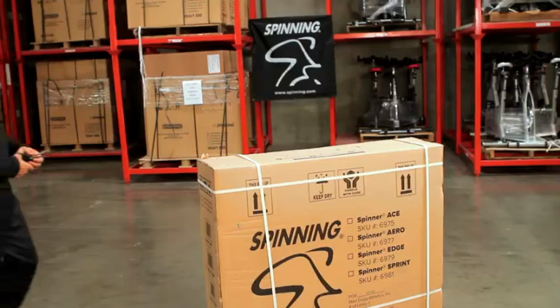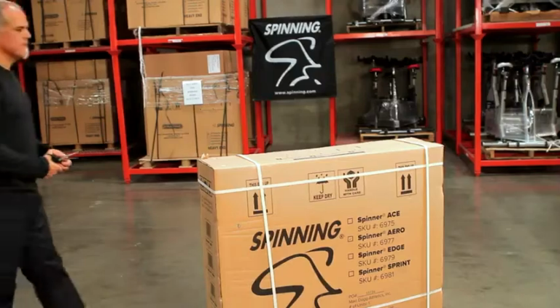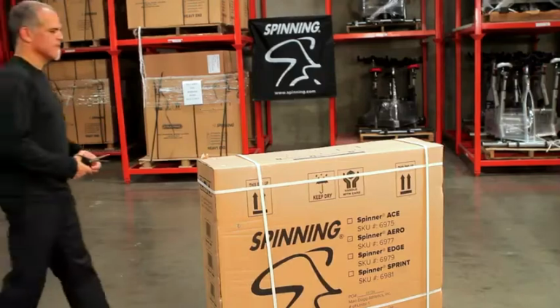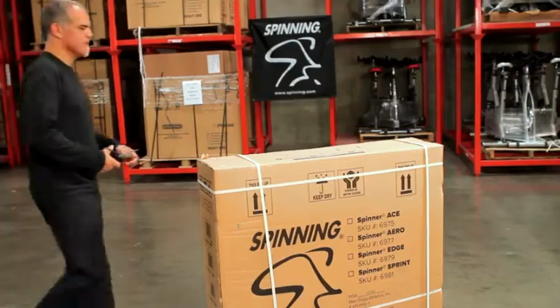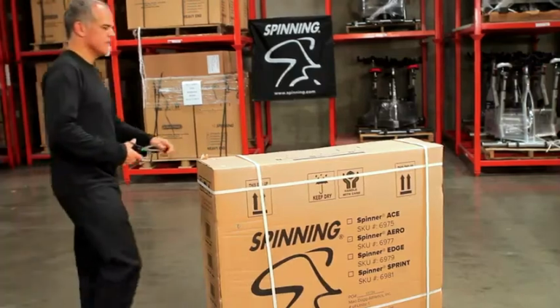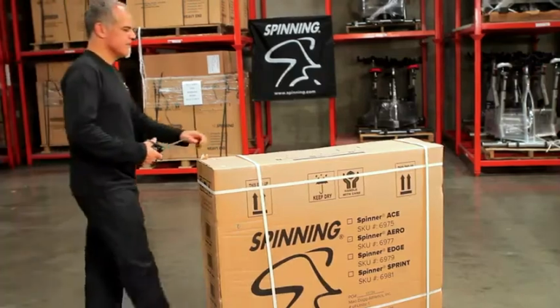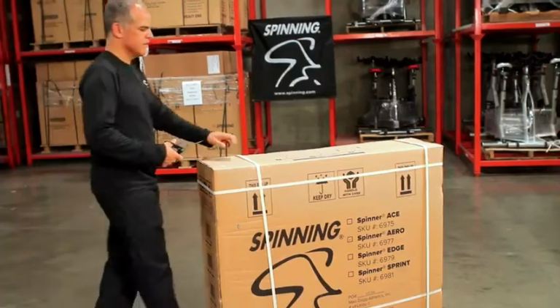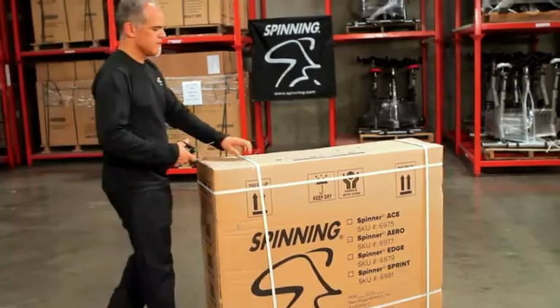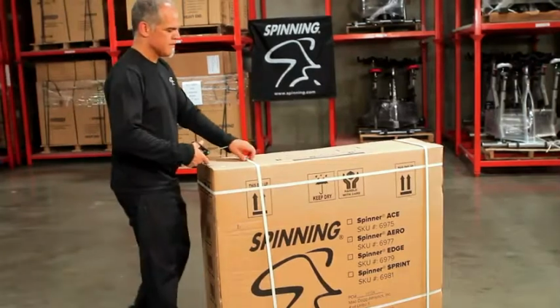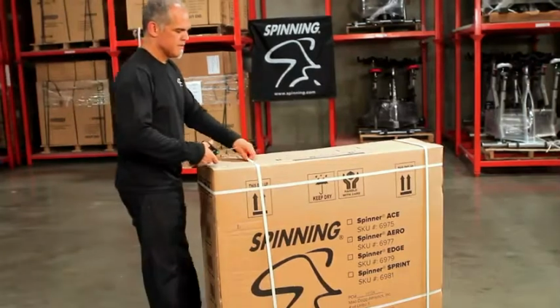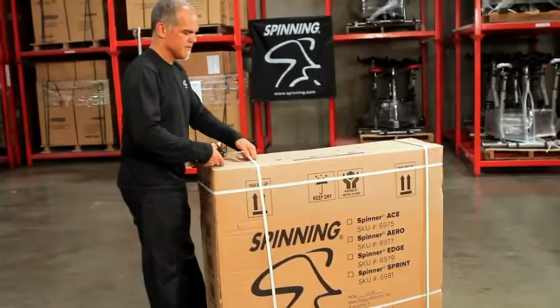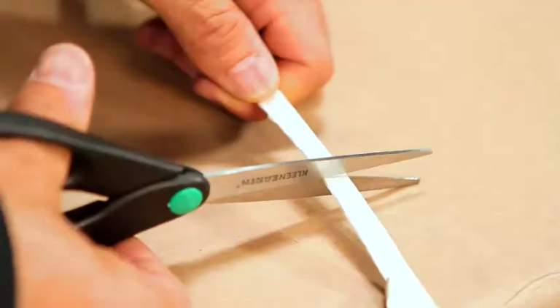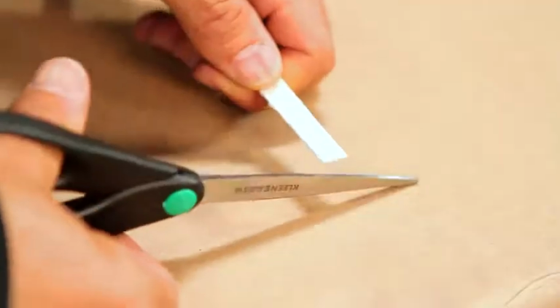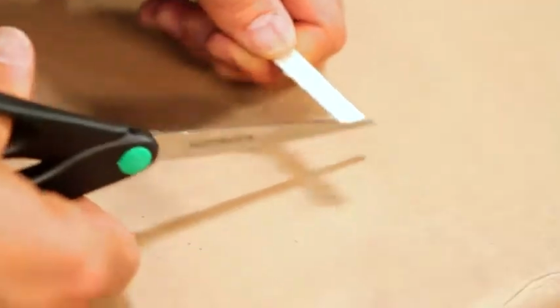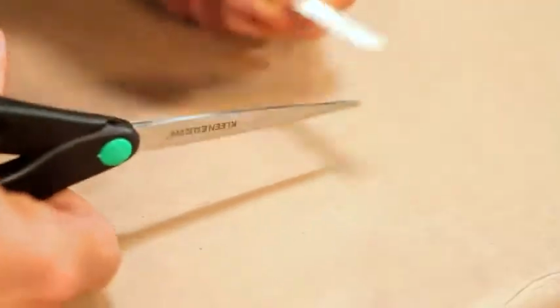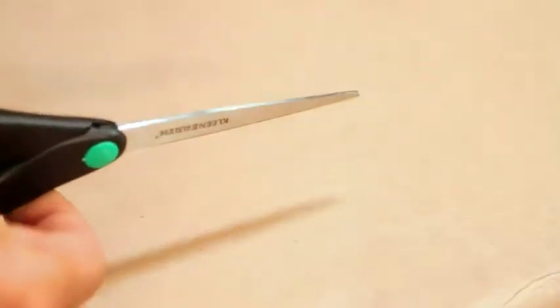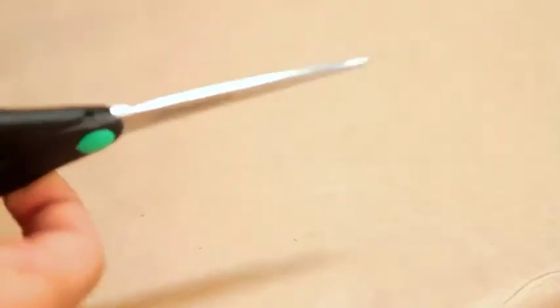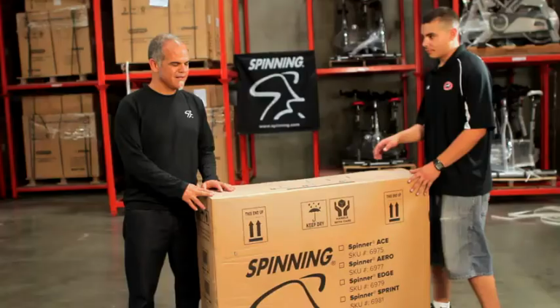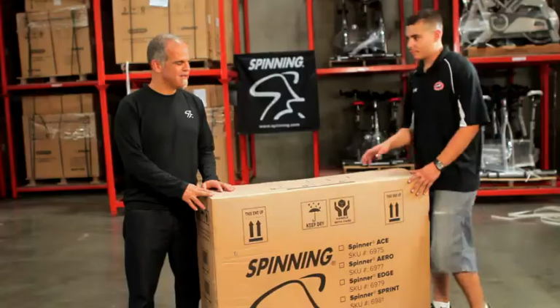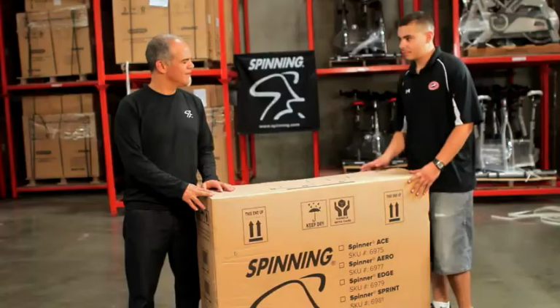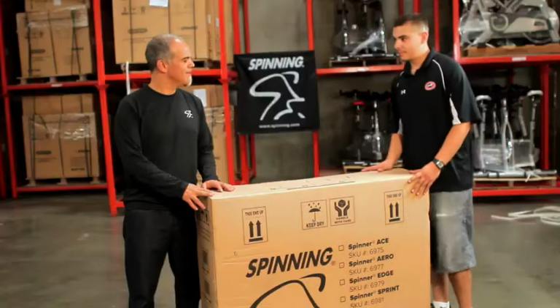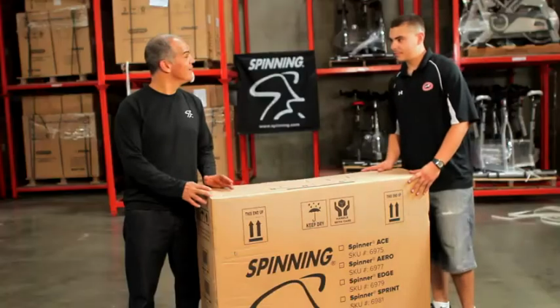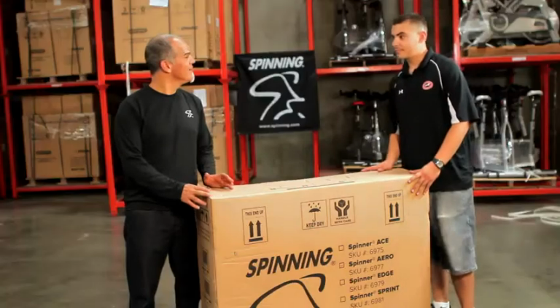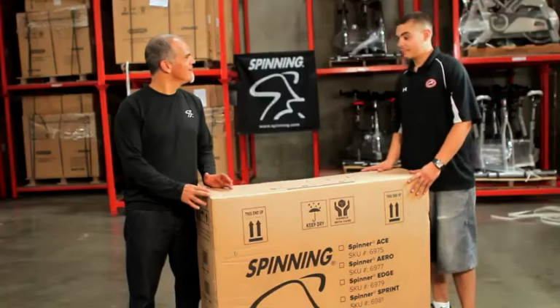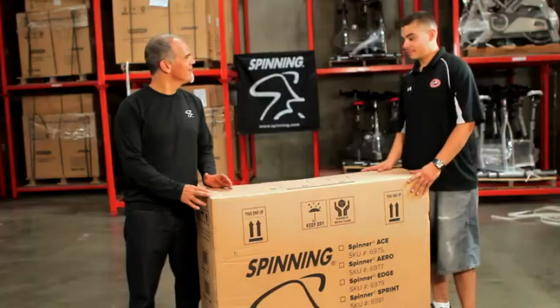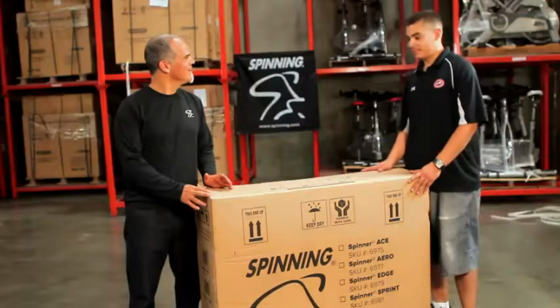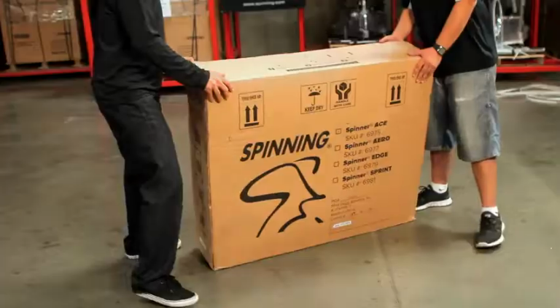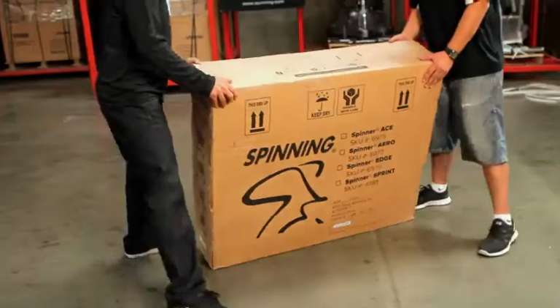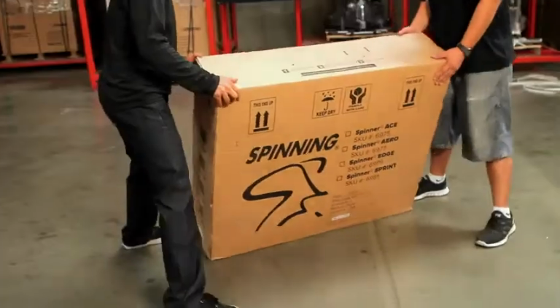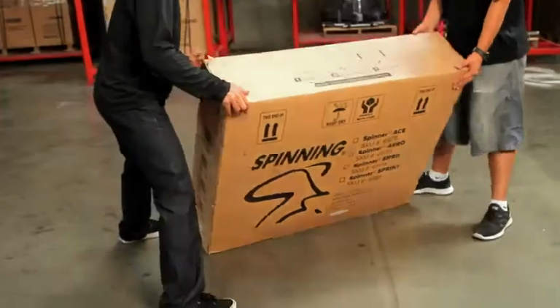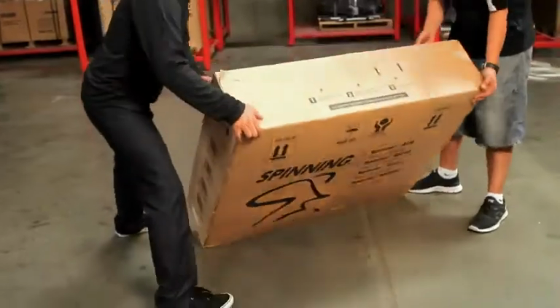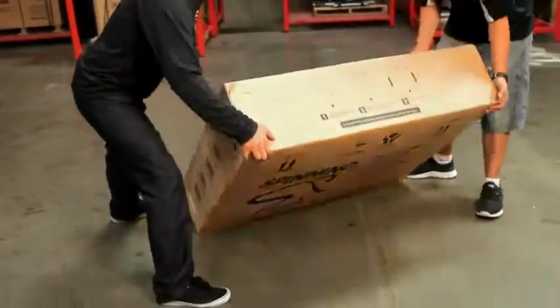You can put this bike together by yourself, but it's much easier if you have a friend. First, let's open the bottom of the box.